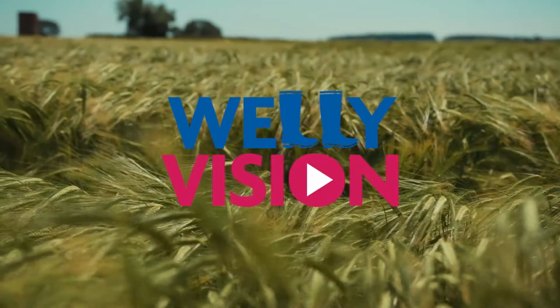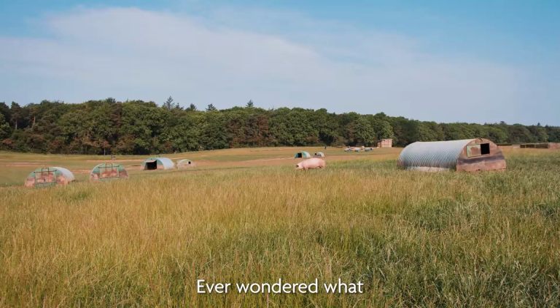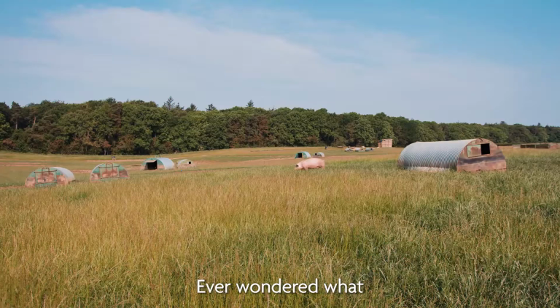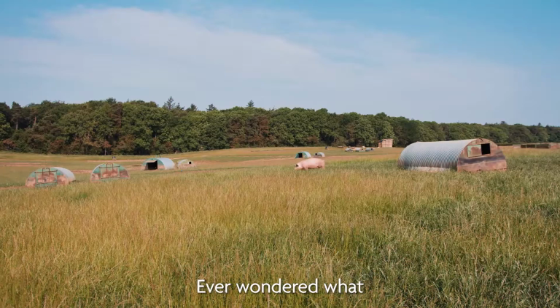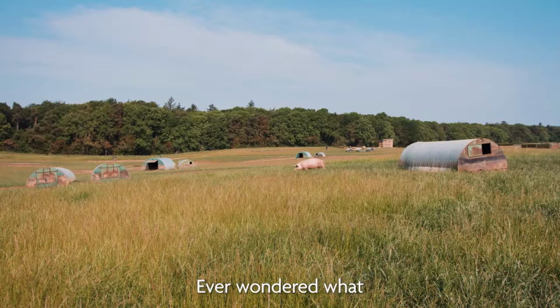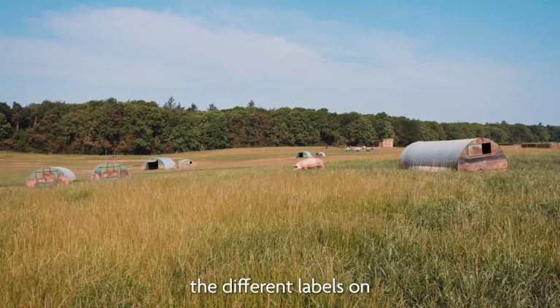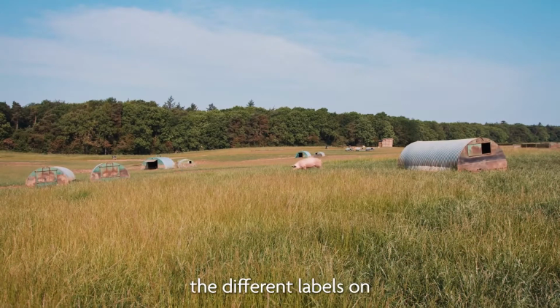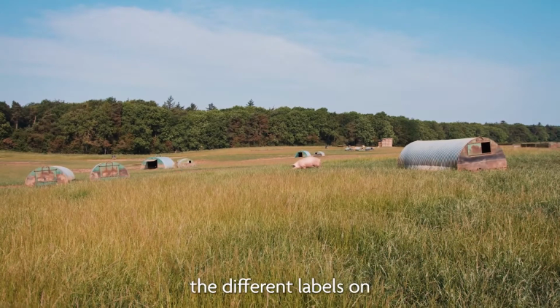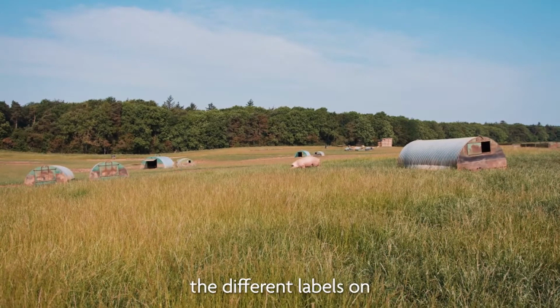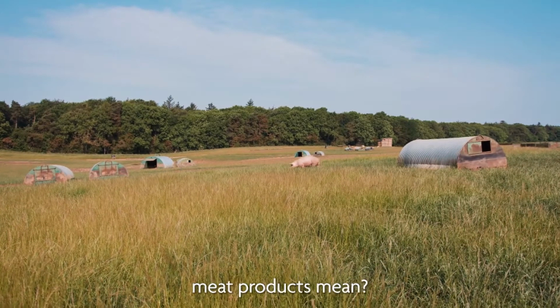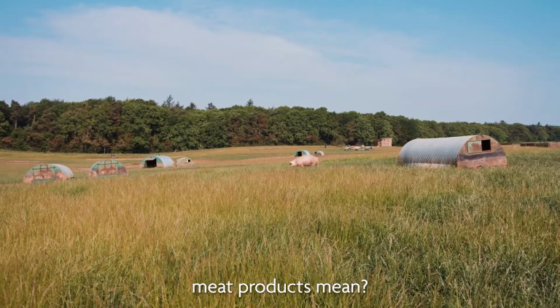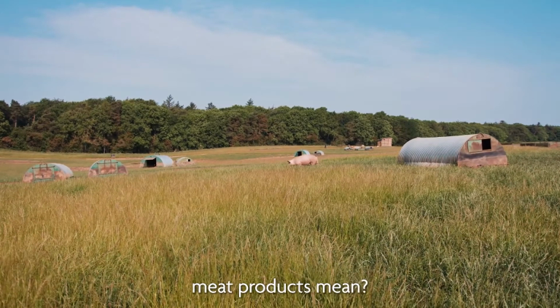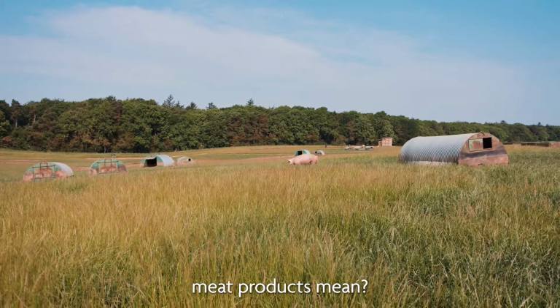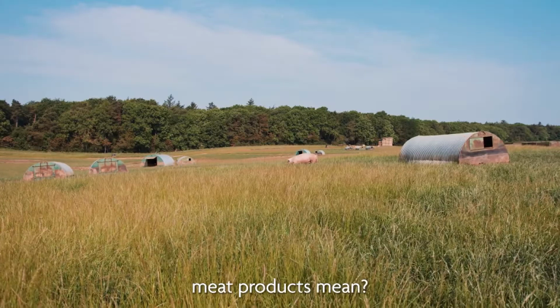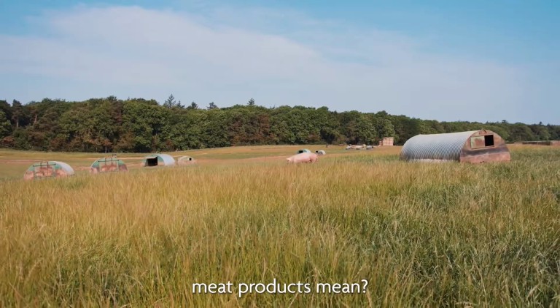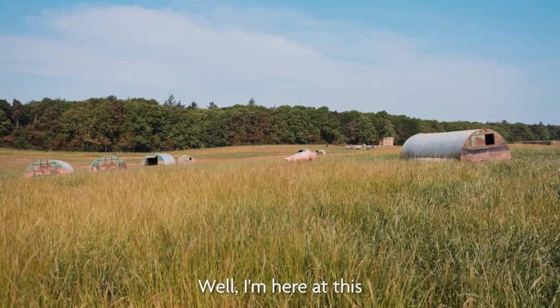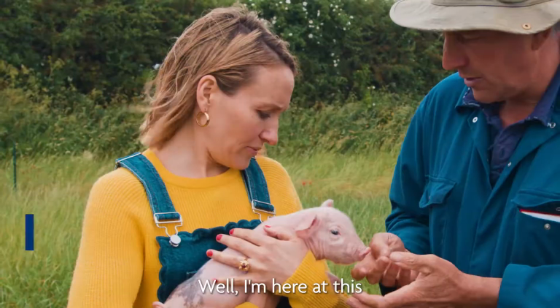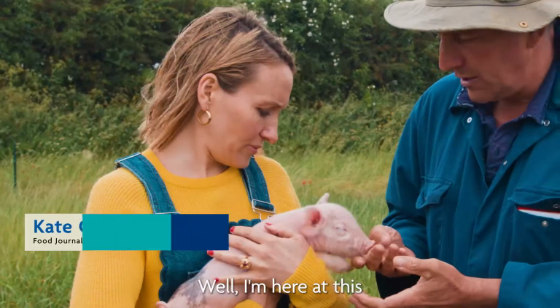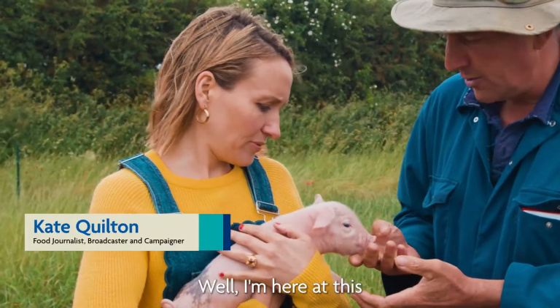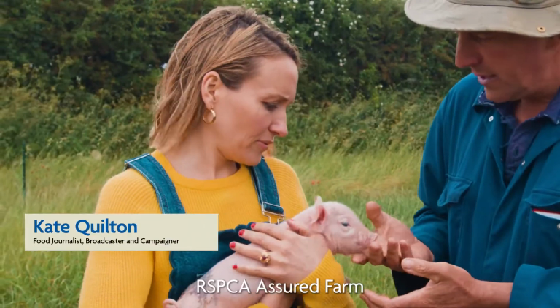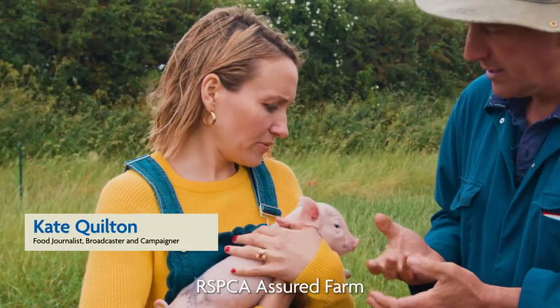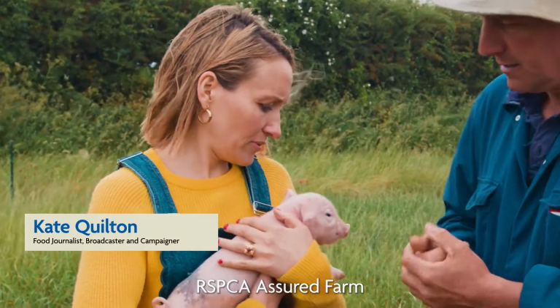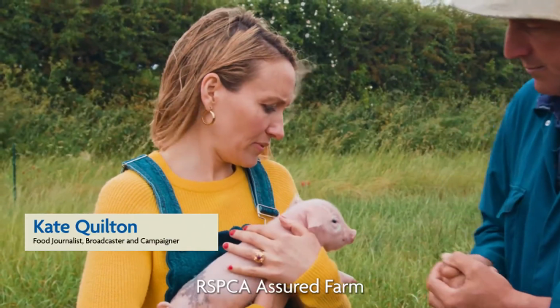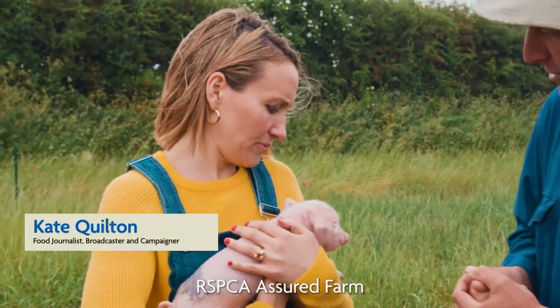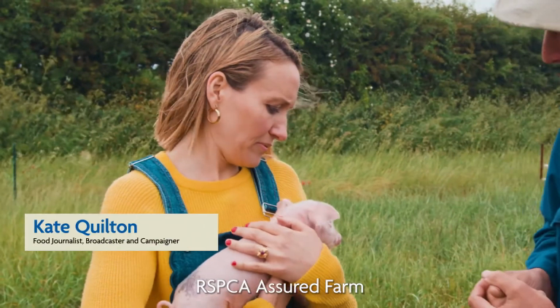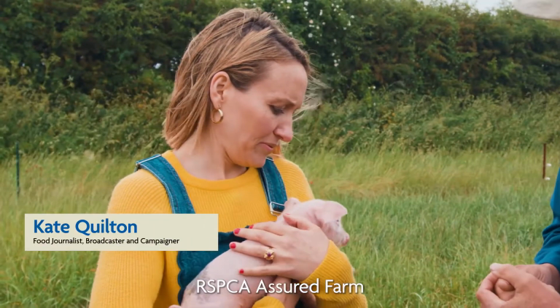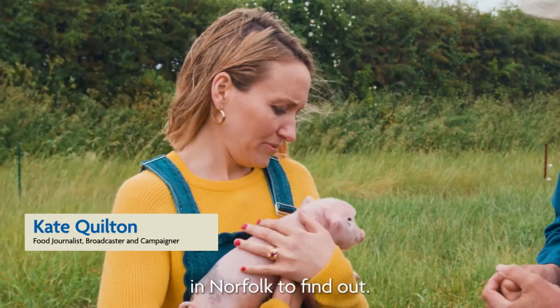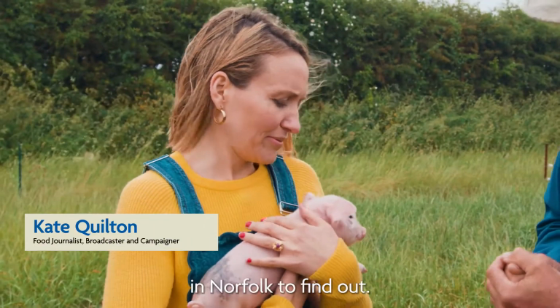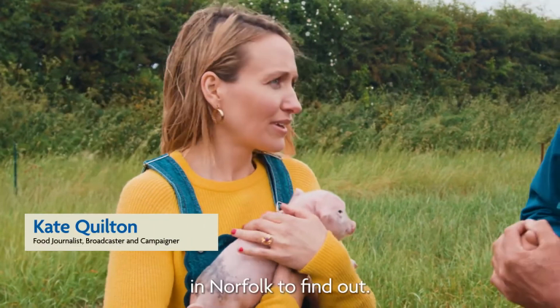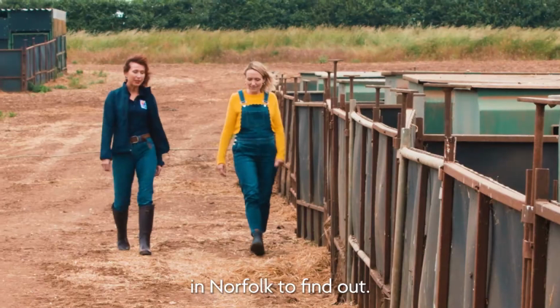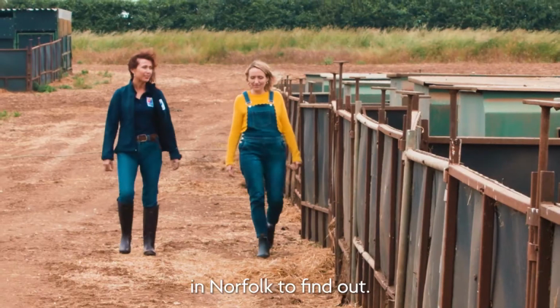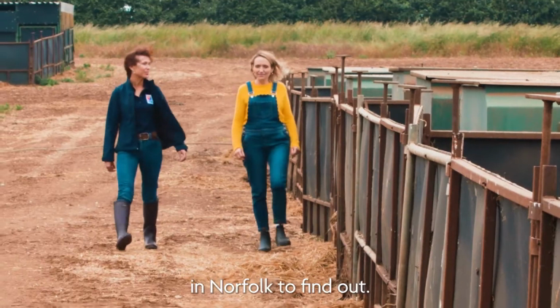Ever wondered what the different labels on meat products mean? I'm here at this RSPCA Assured Farm in Norfolk to find out.